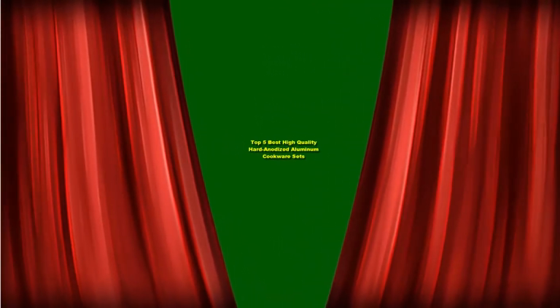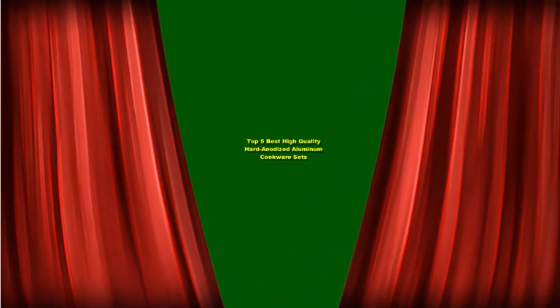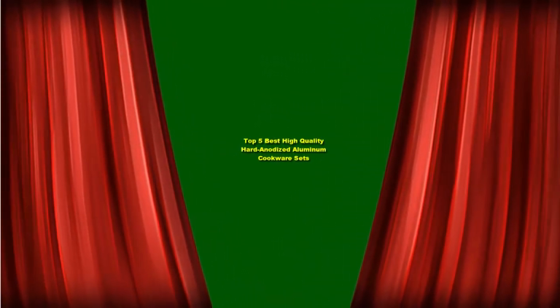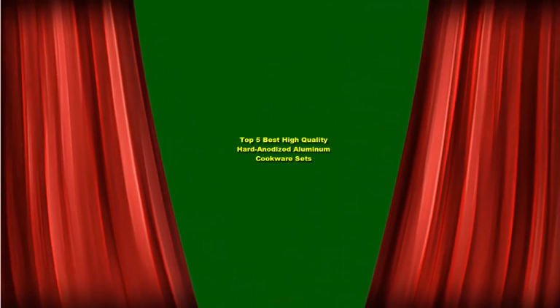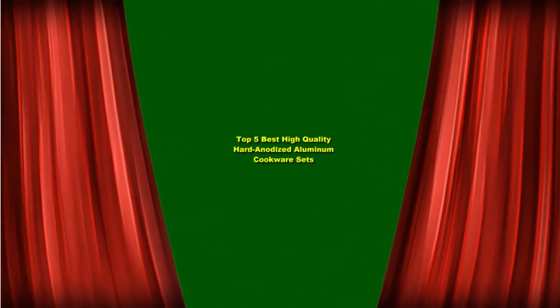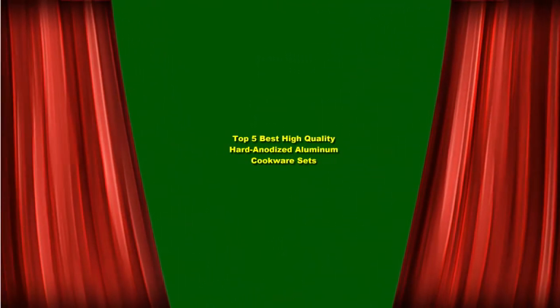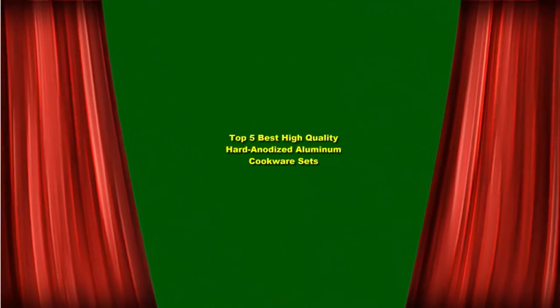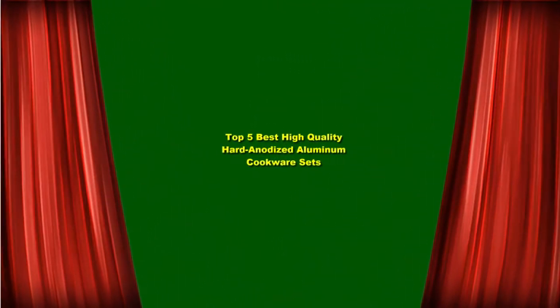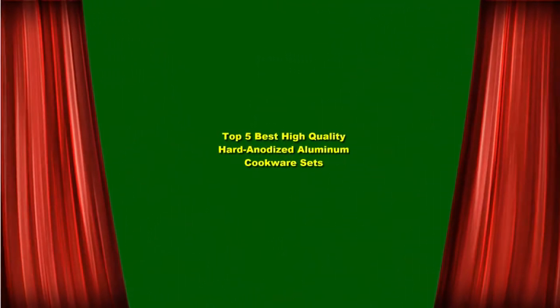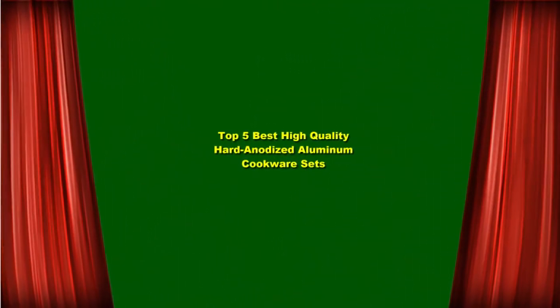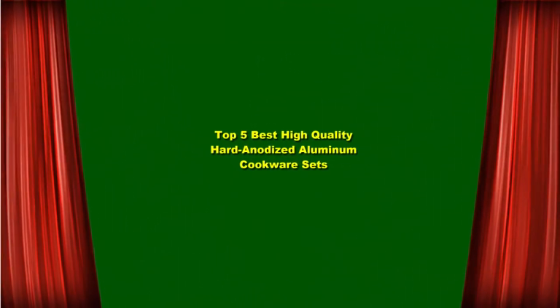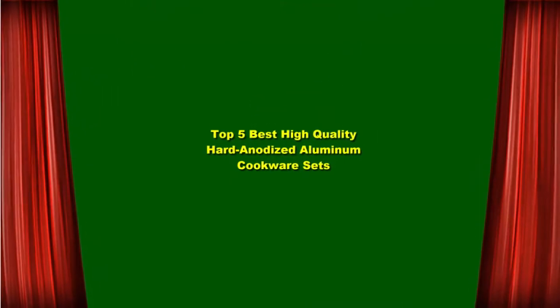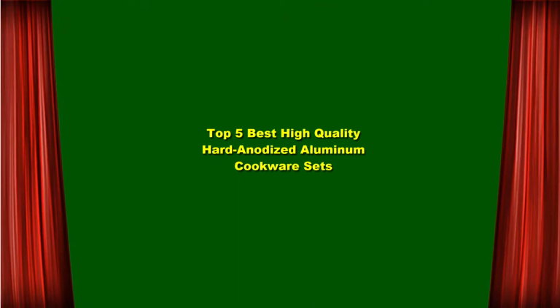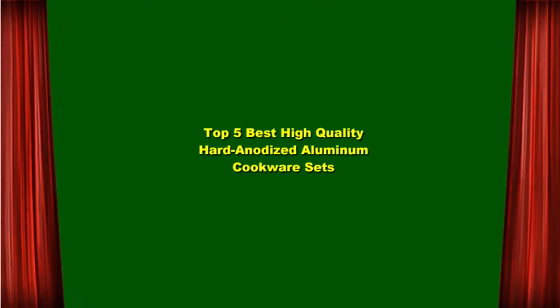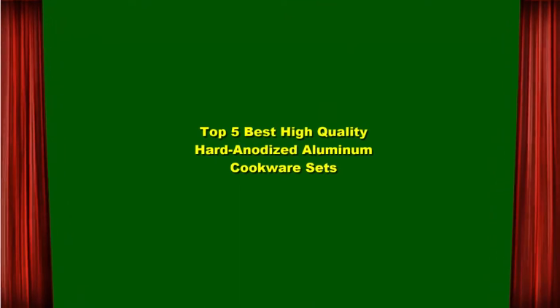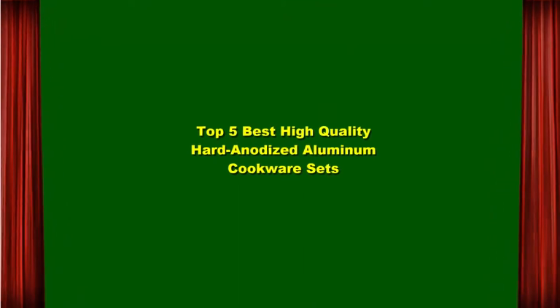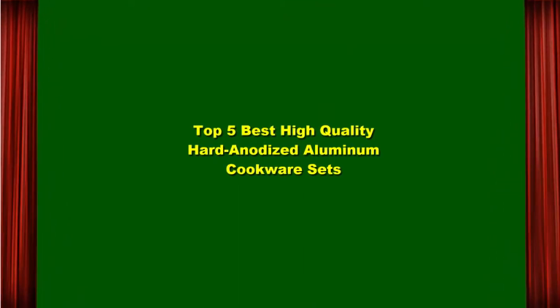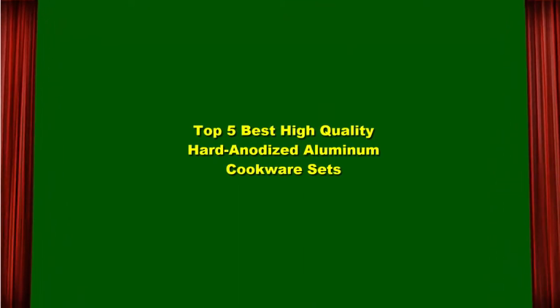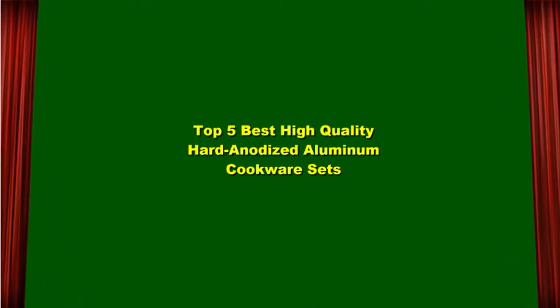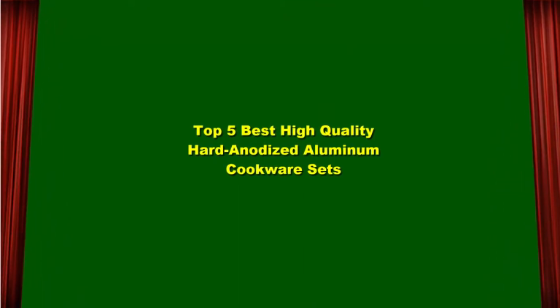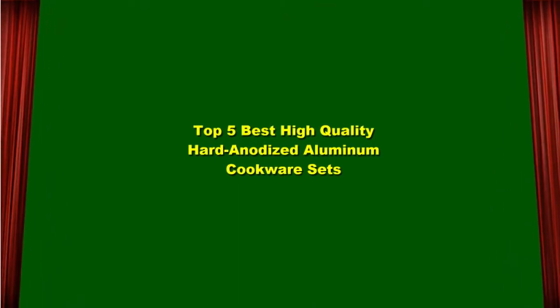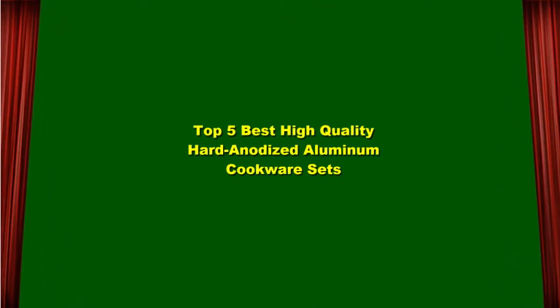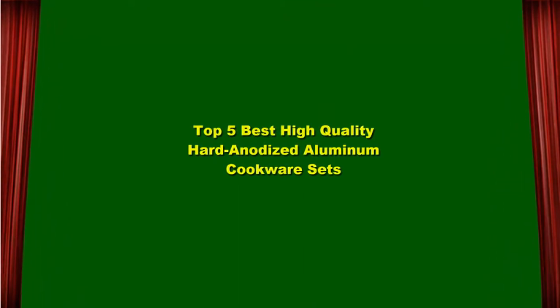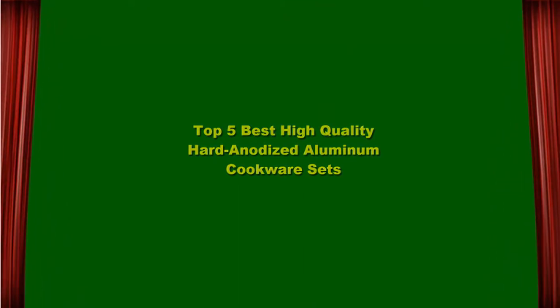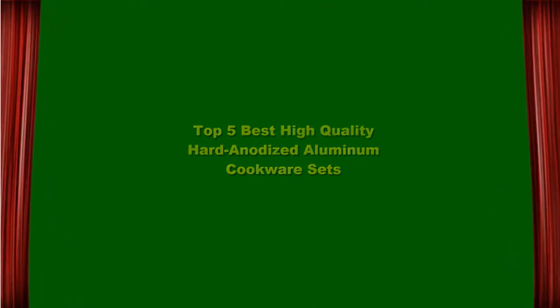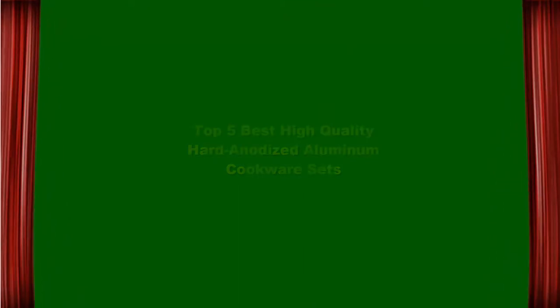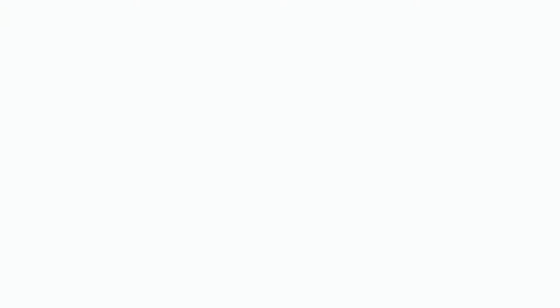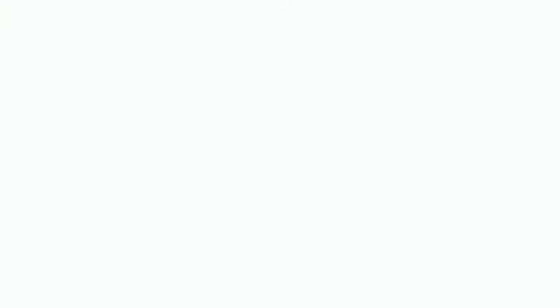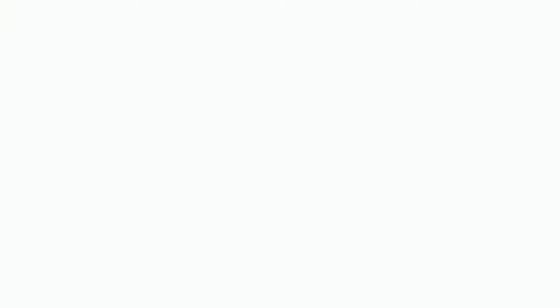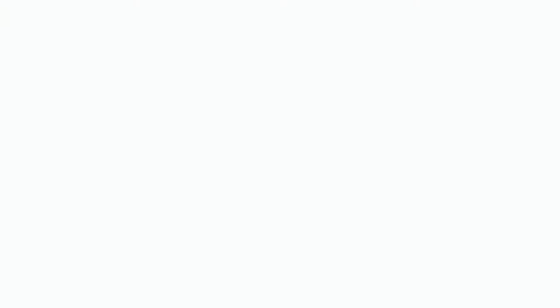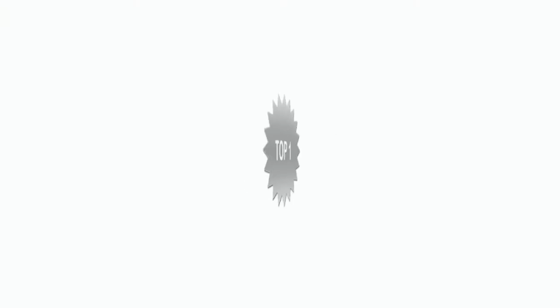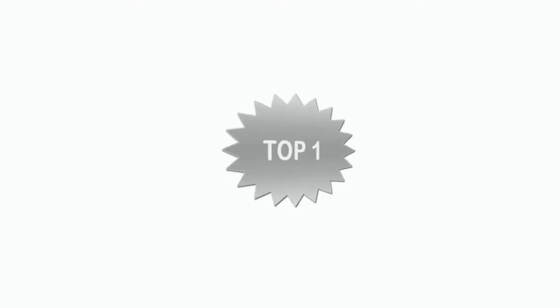Top 5 Best High-Quality Hard Anodized Aluminum Cookware Sets. Top 1.